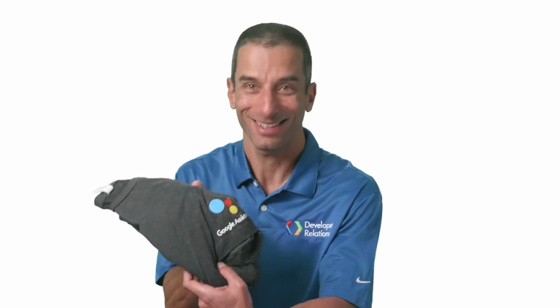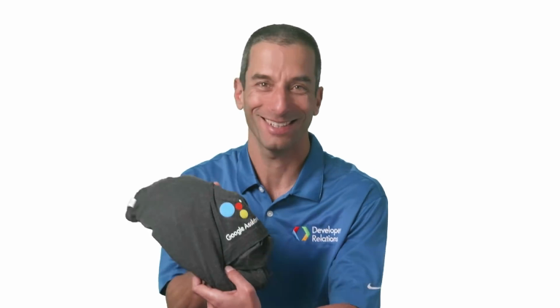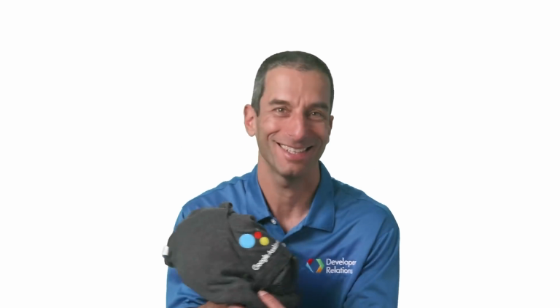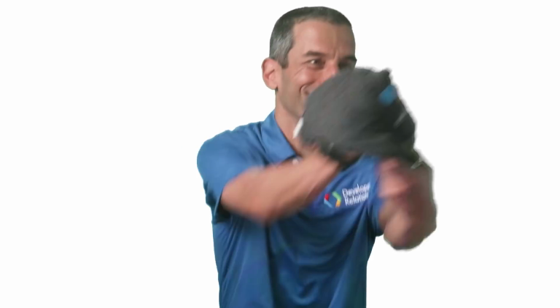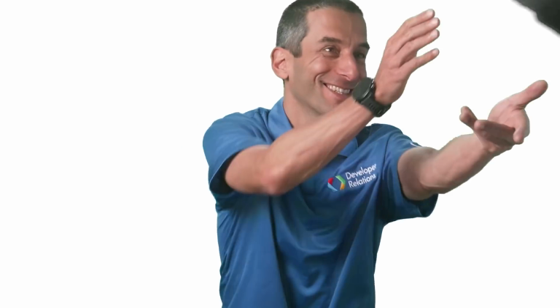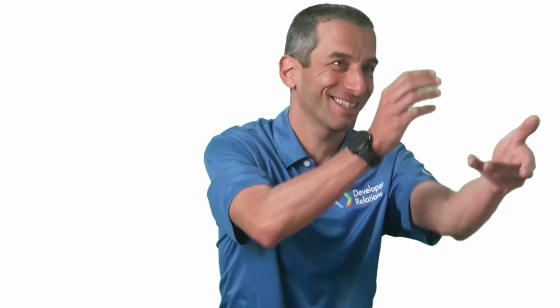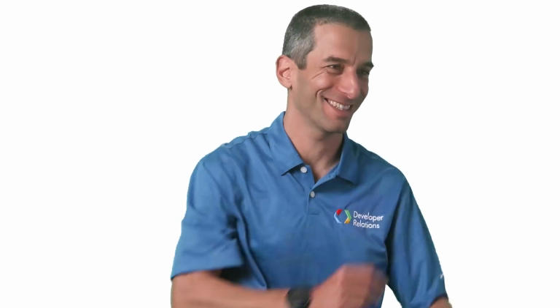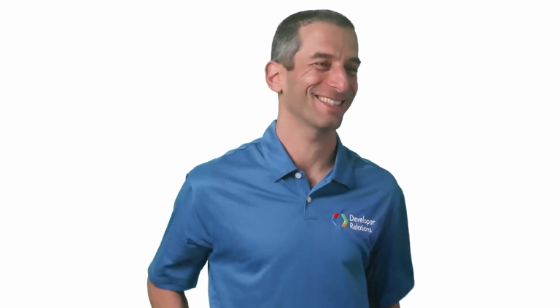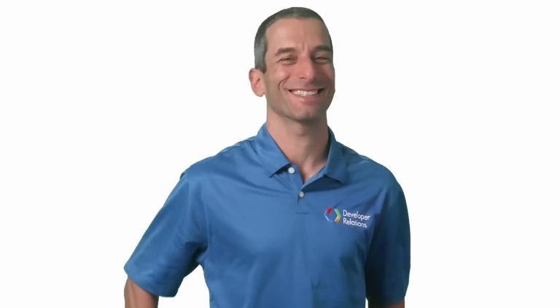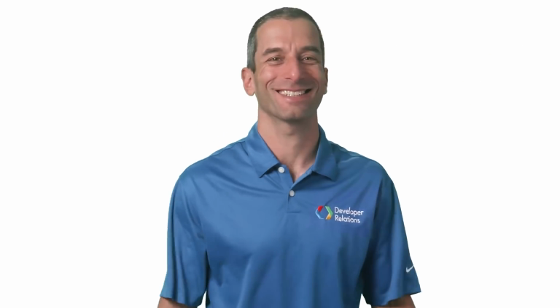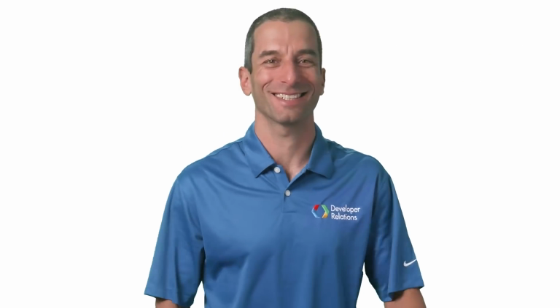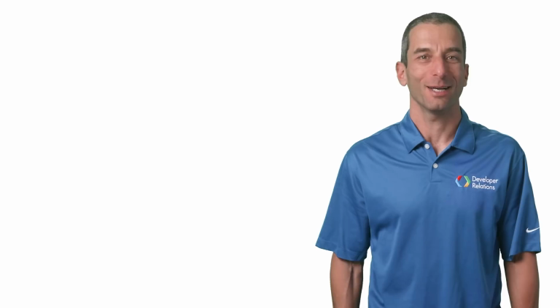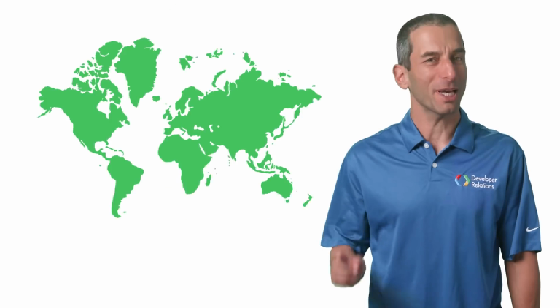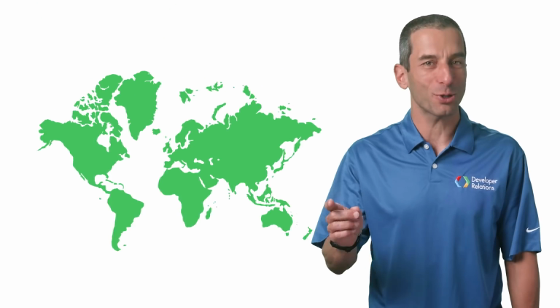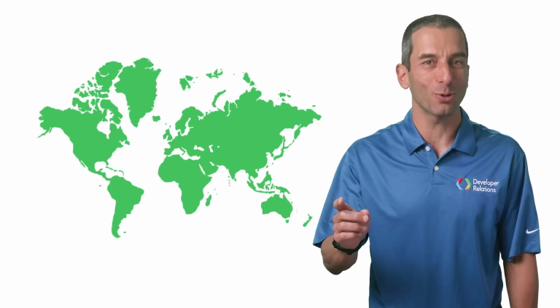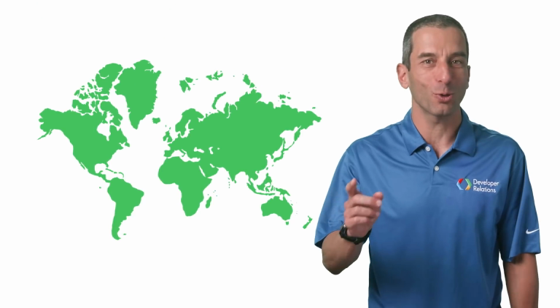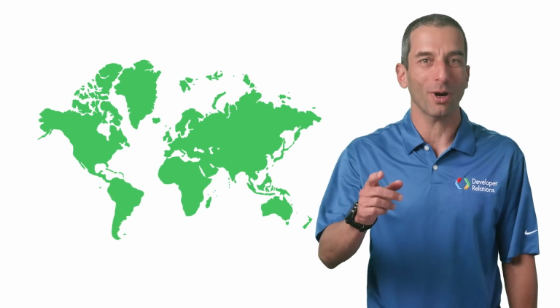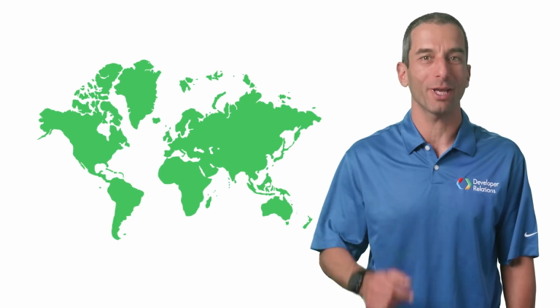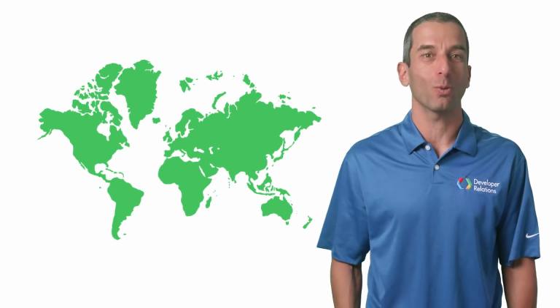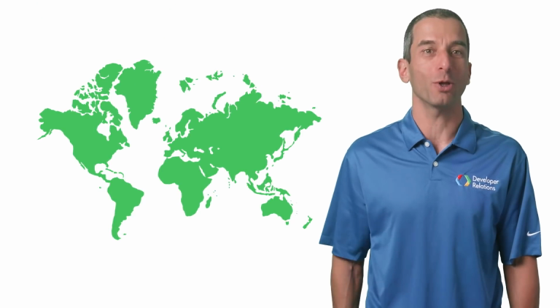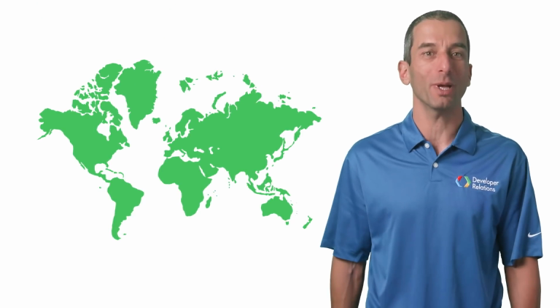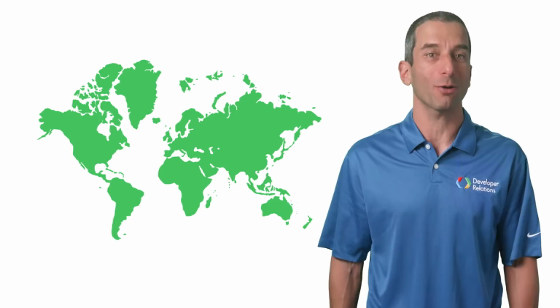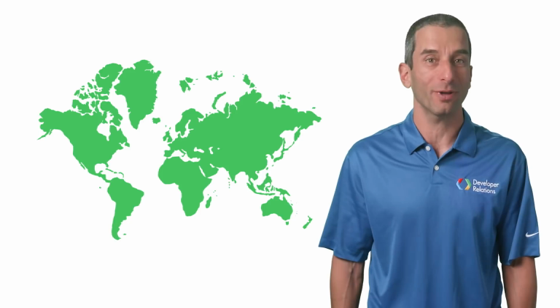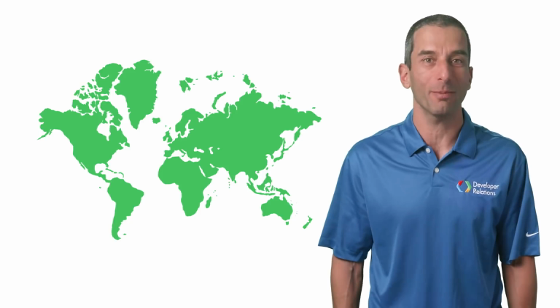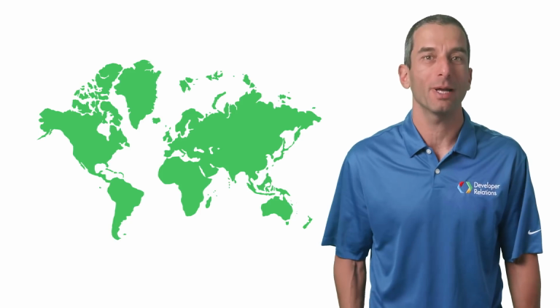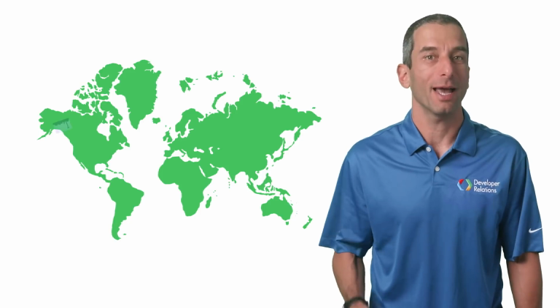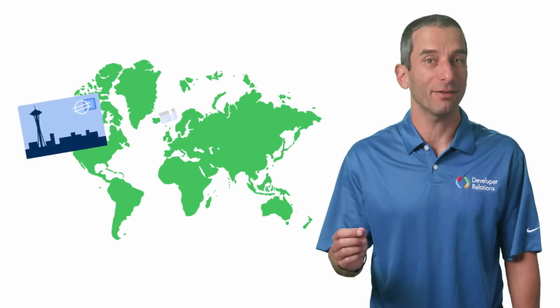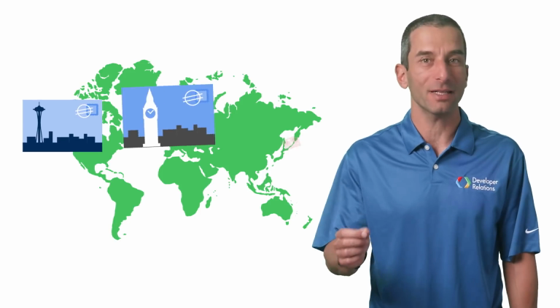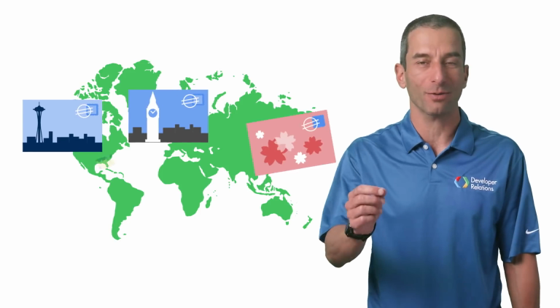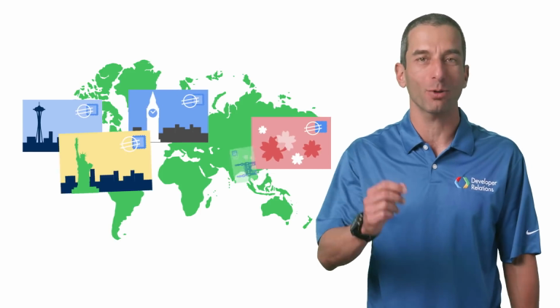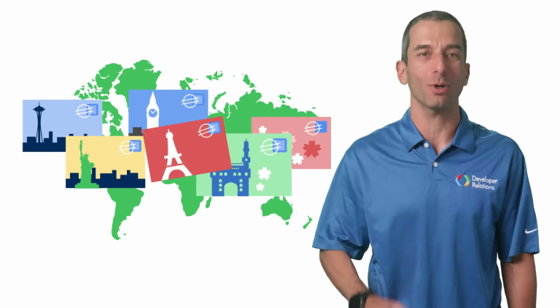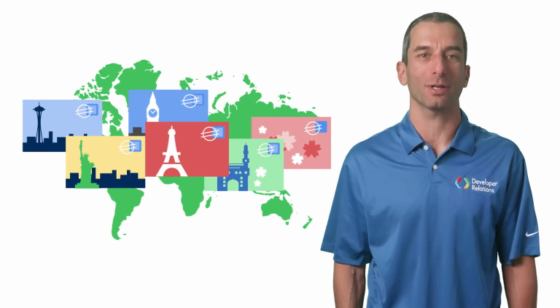Yay! Make sure to wear it when you meet our team at events around the world.